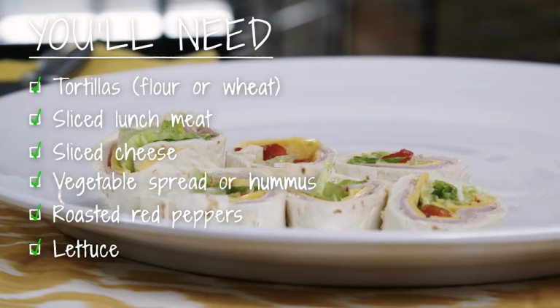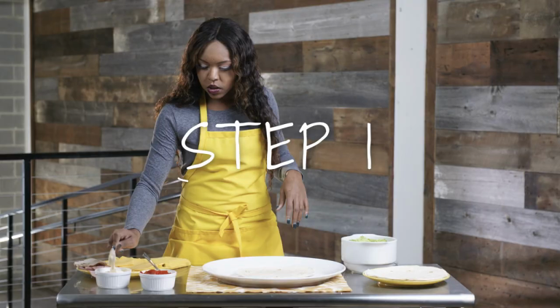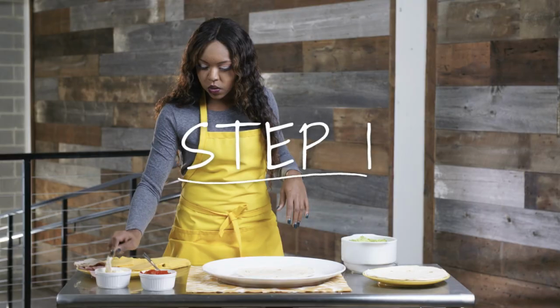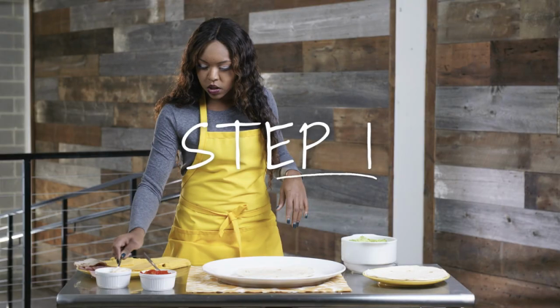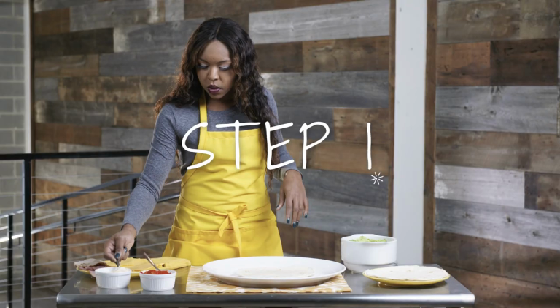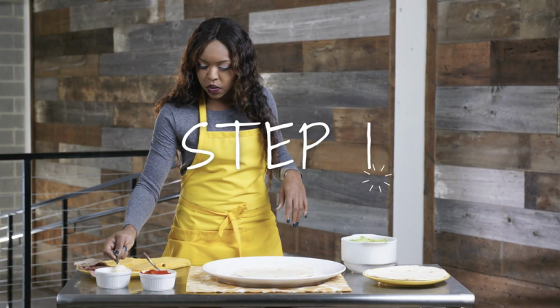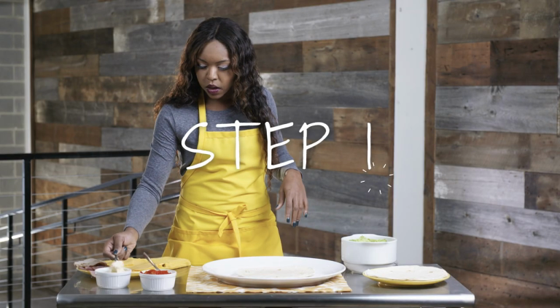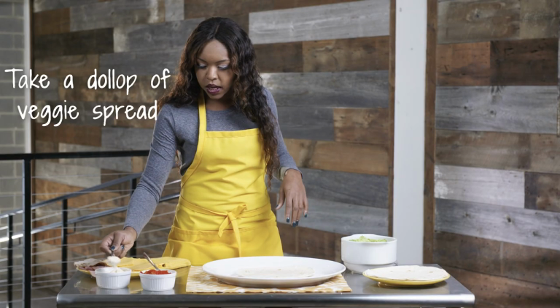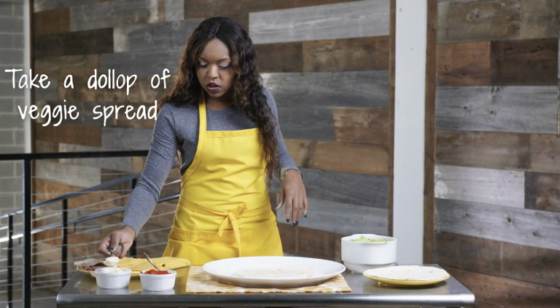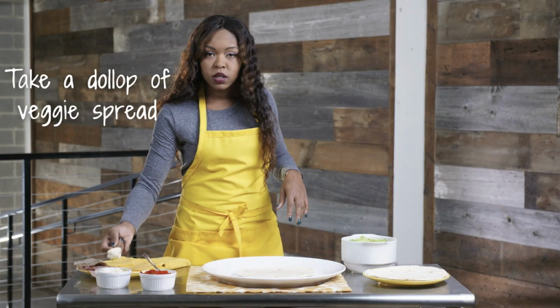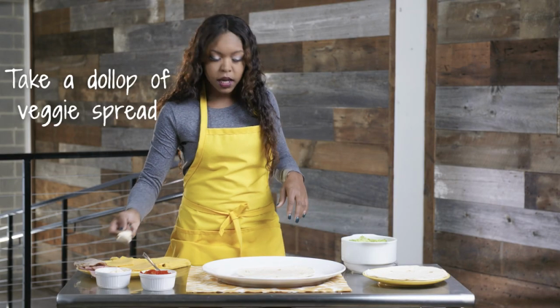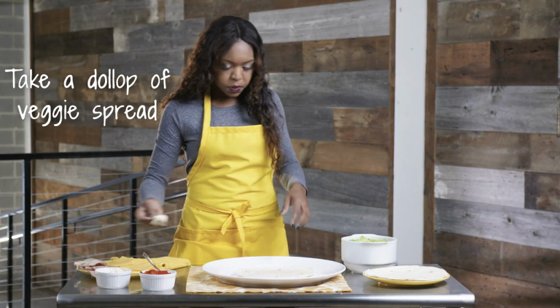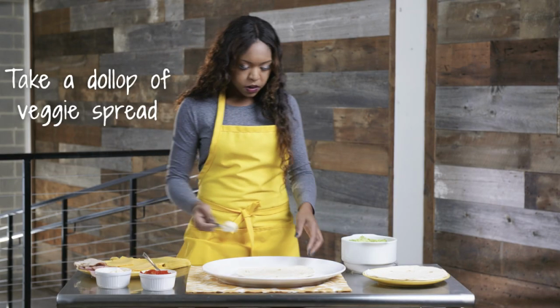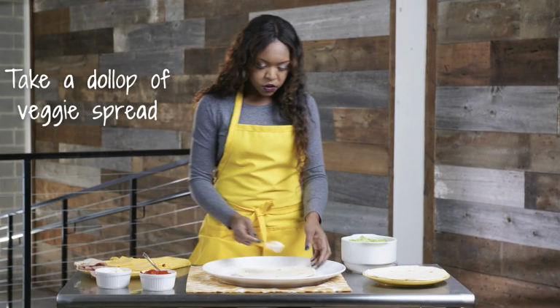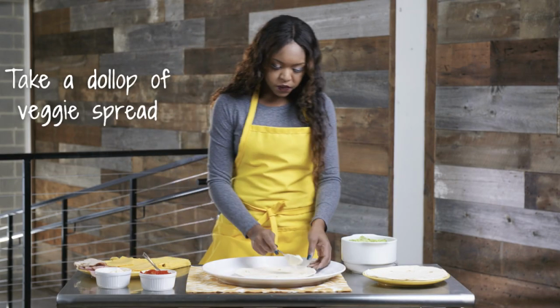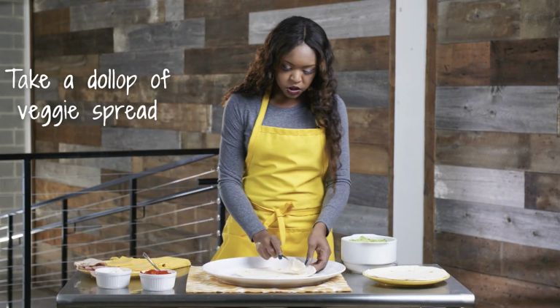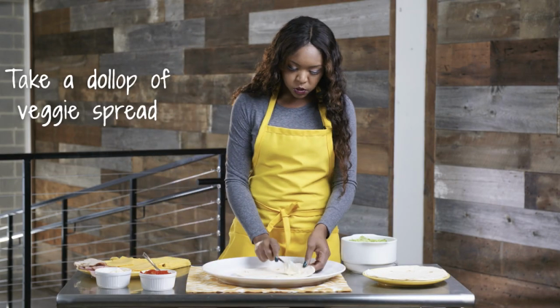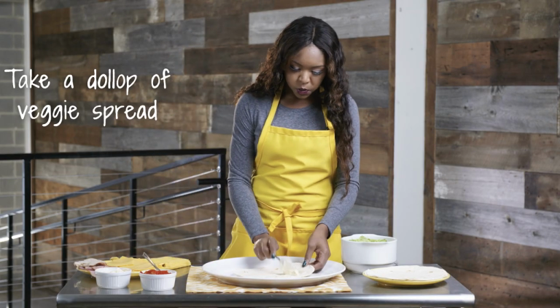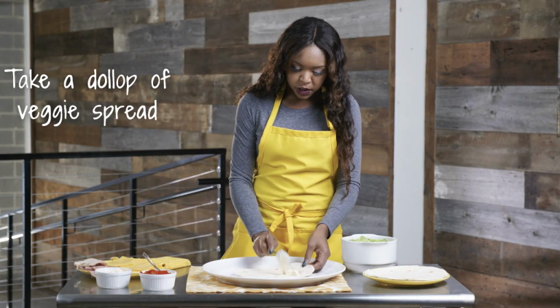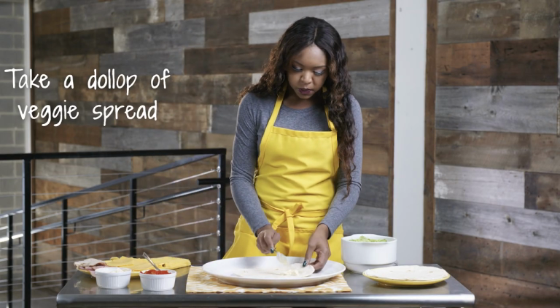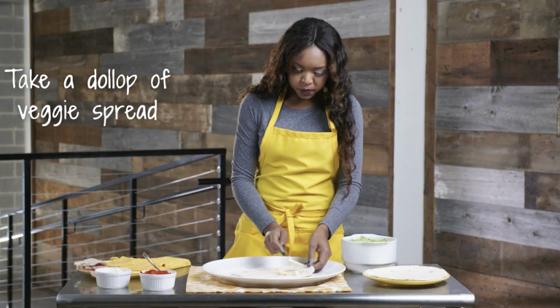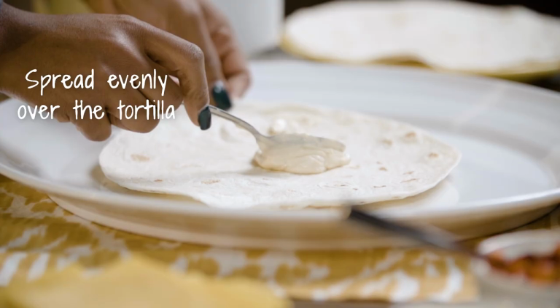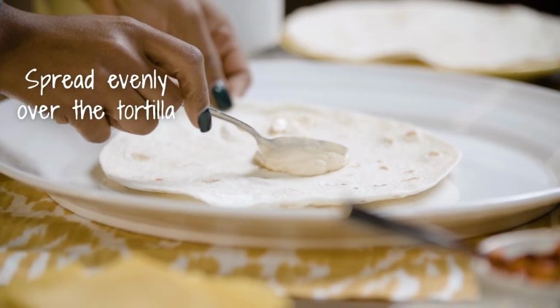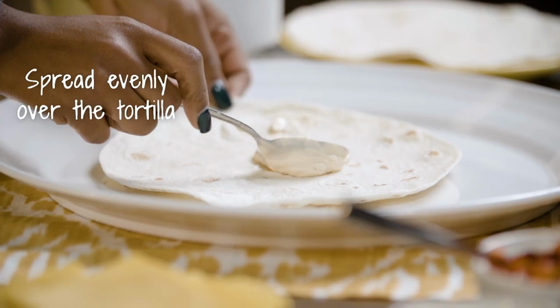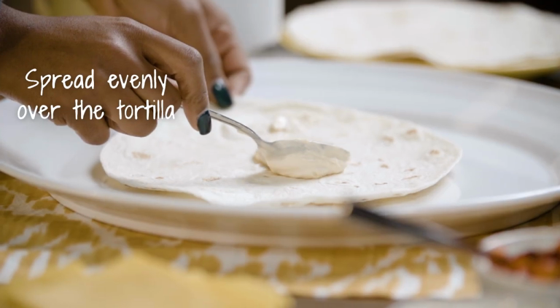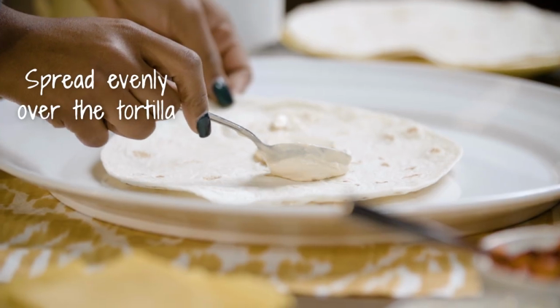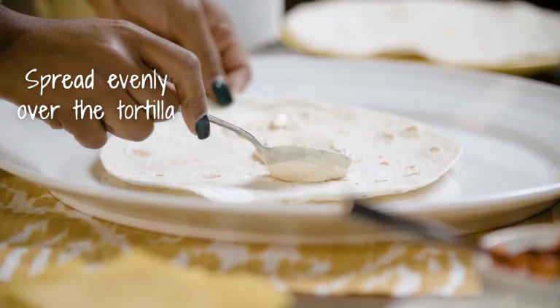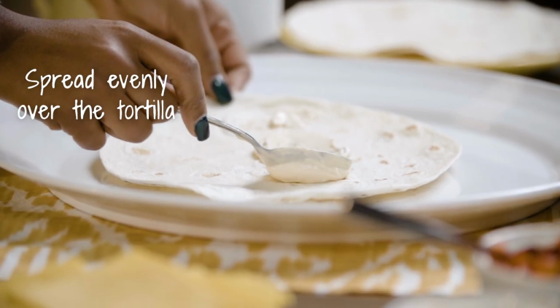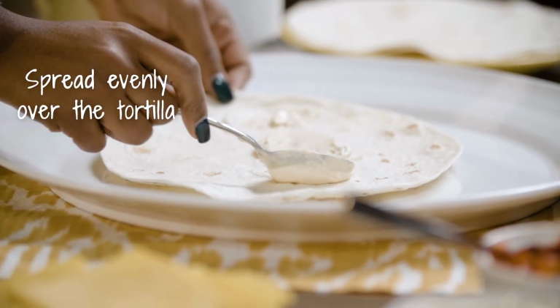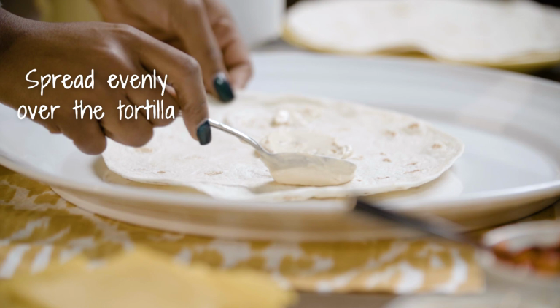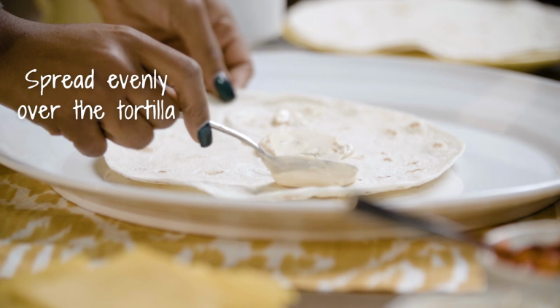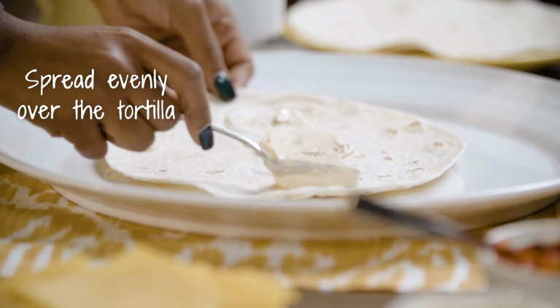So you want to start with a nice little dollop of your vegetable spread. Spread it evenly across the tortilla.